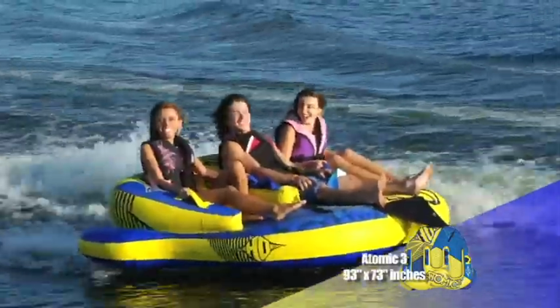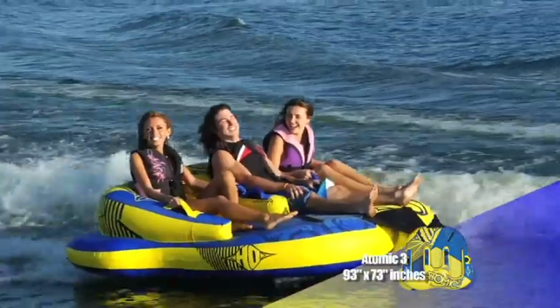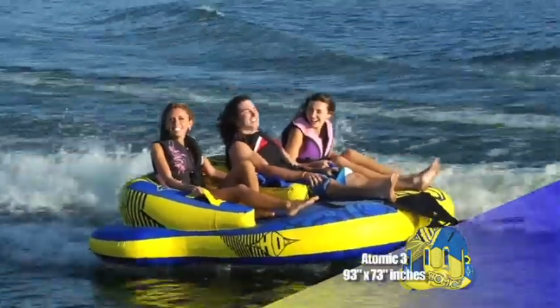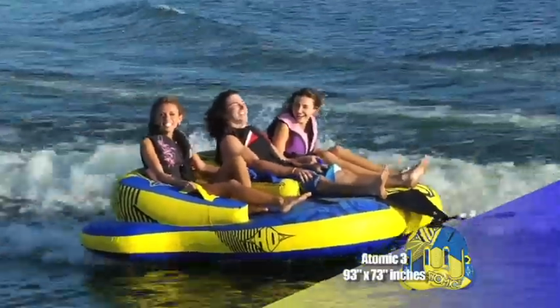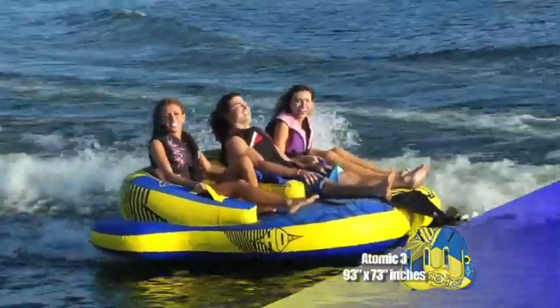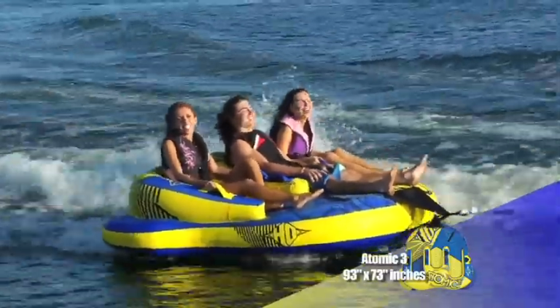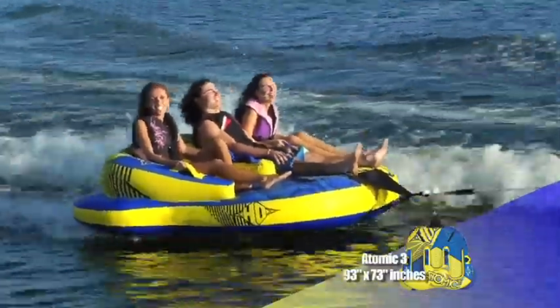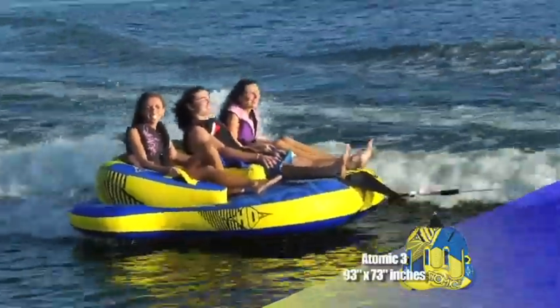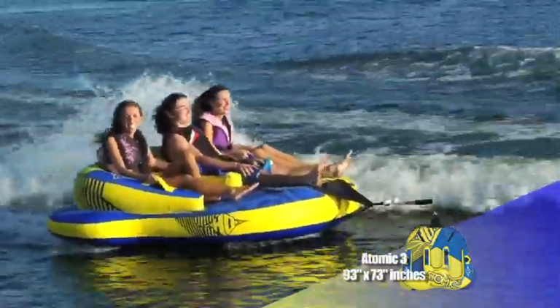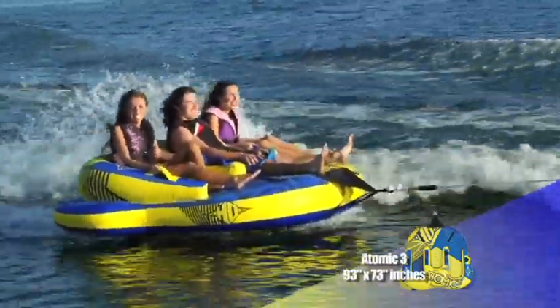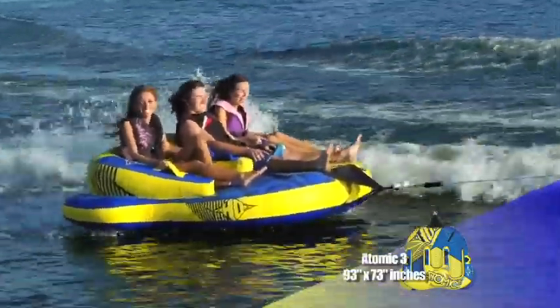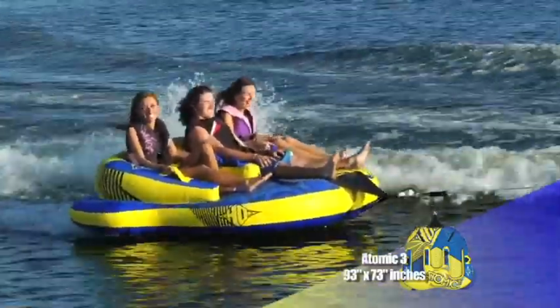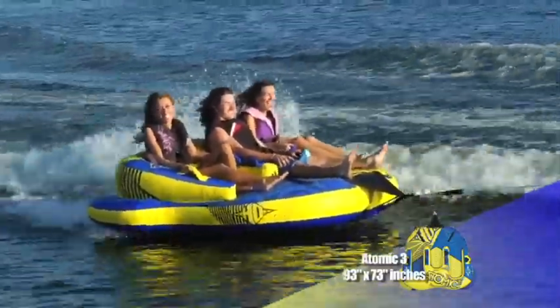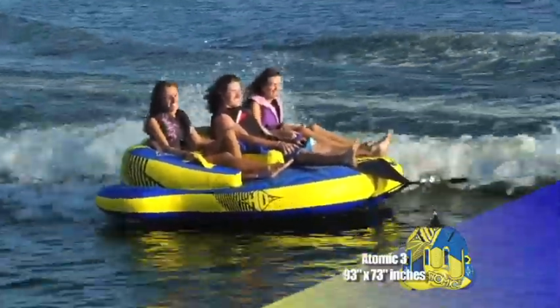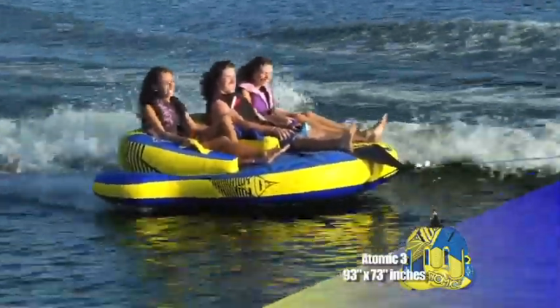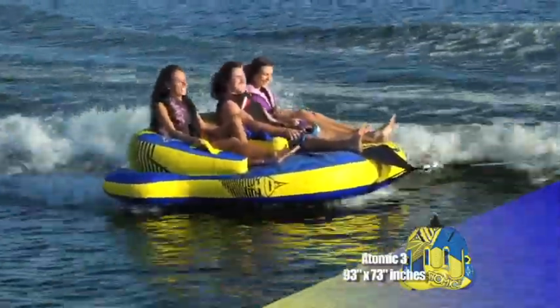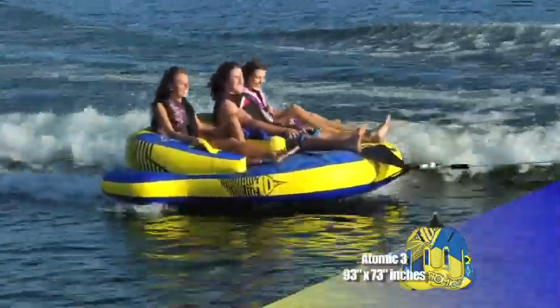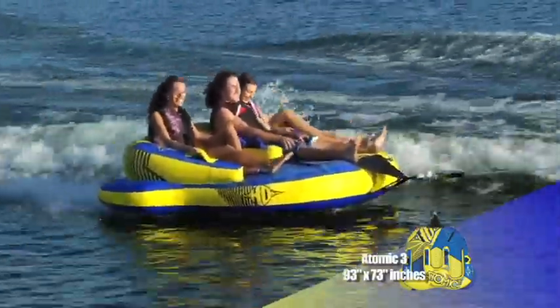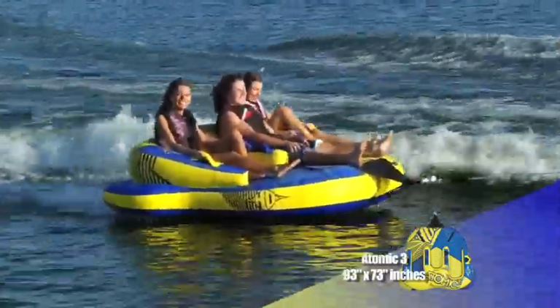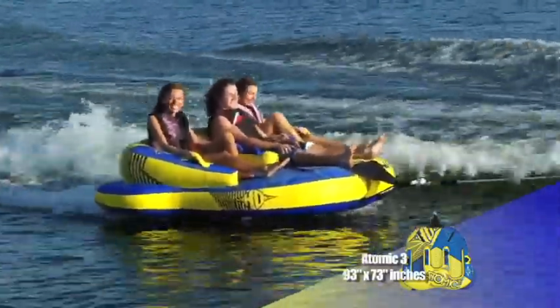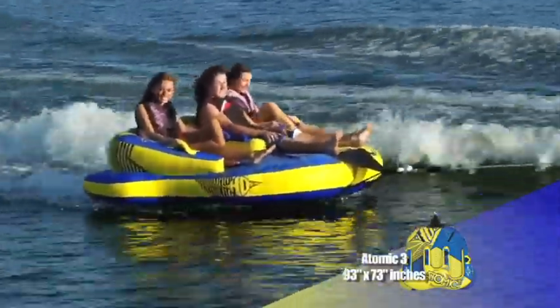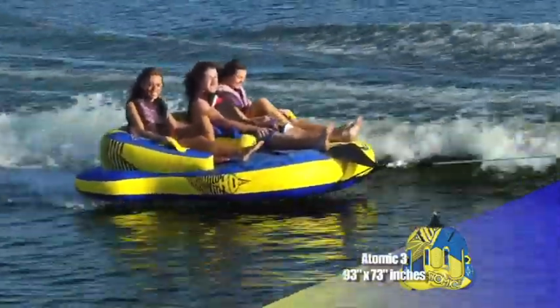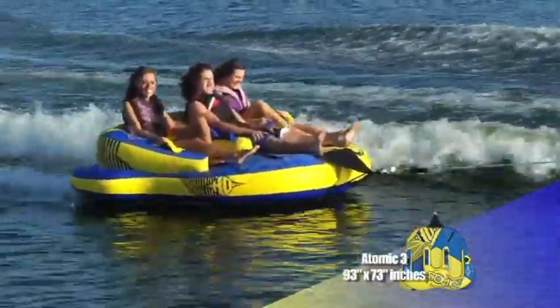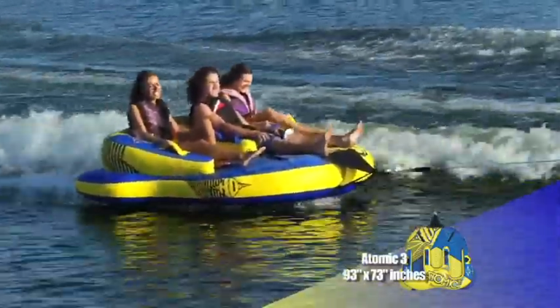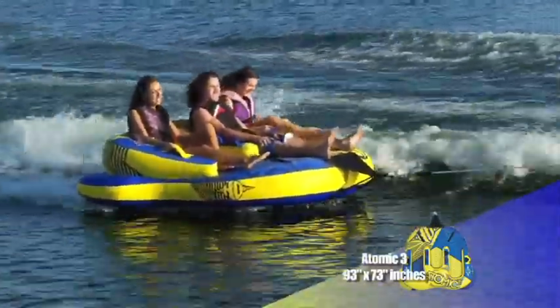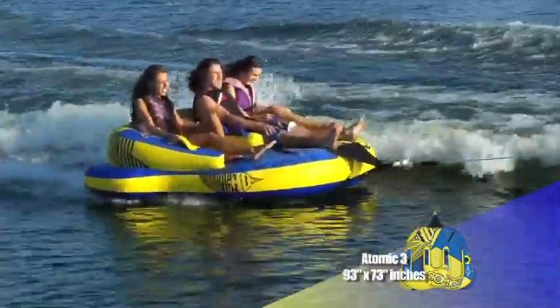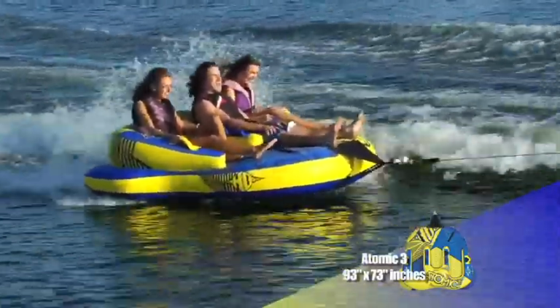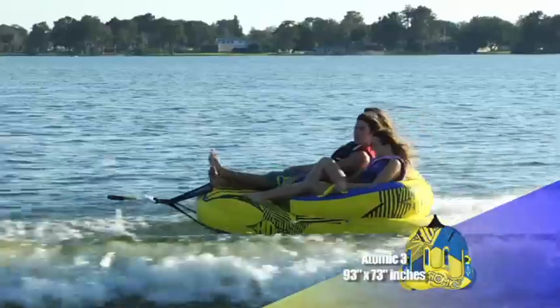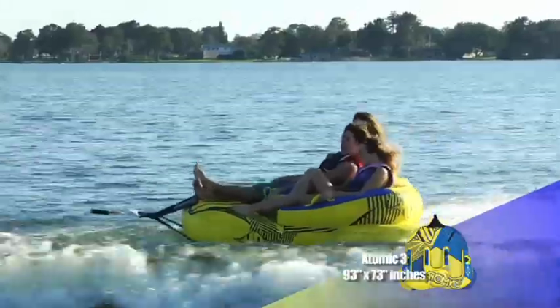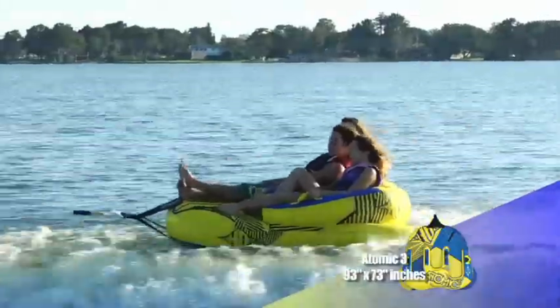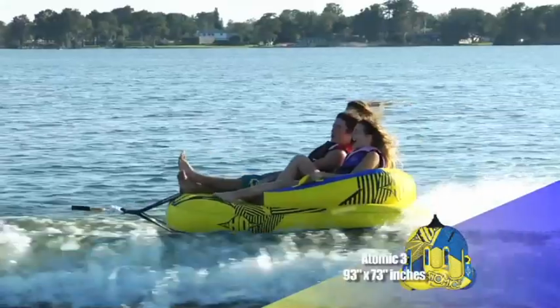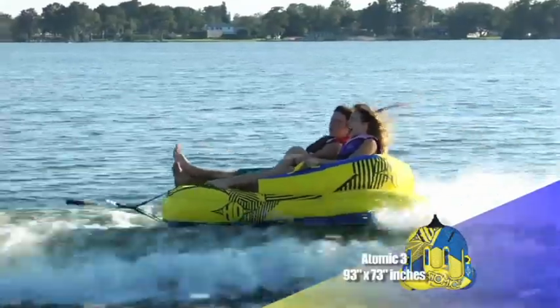Grab an Atomic 3. It has three seats, but you'll only need the edge.